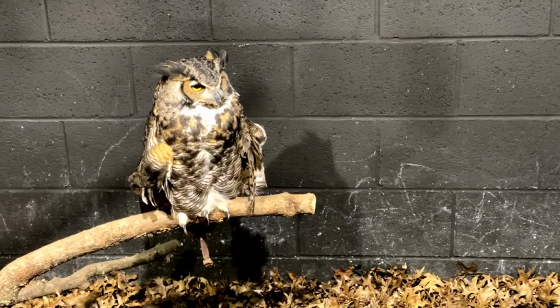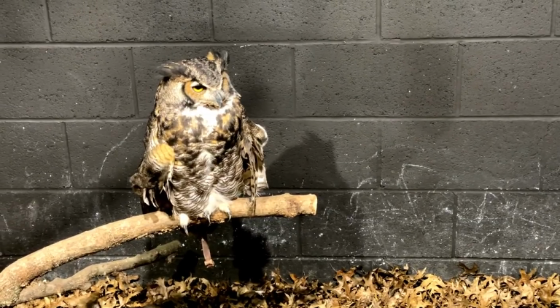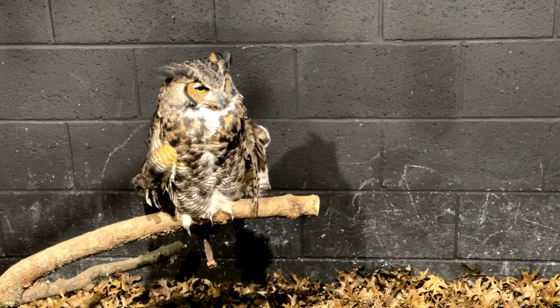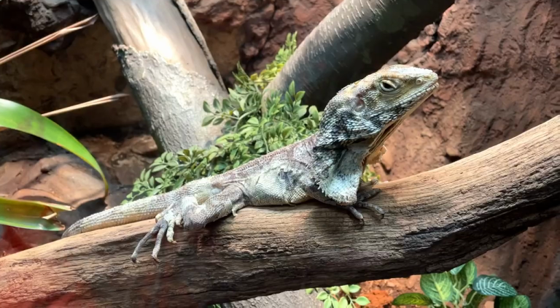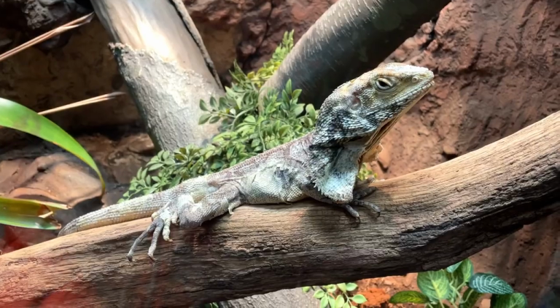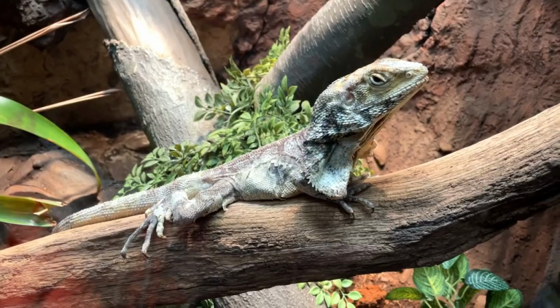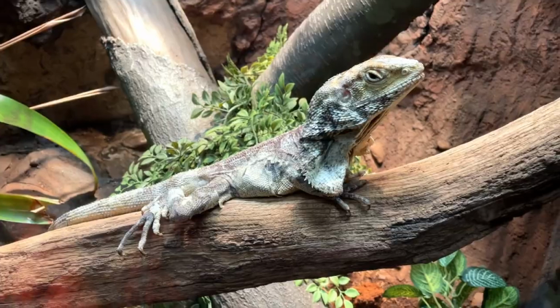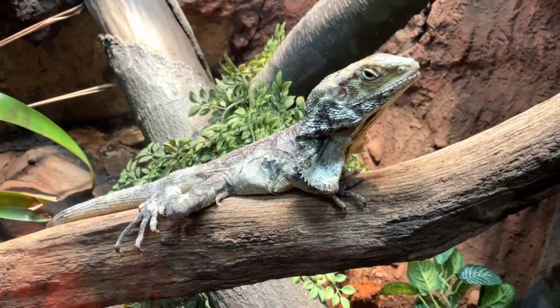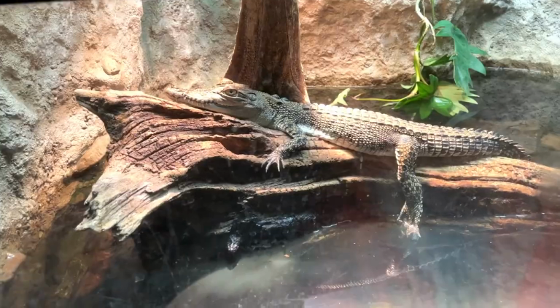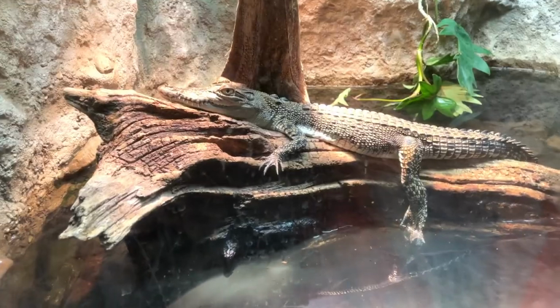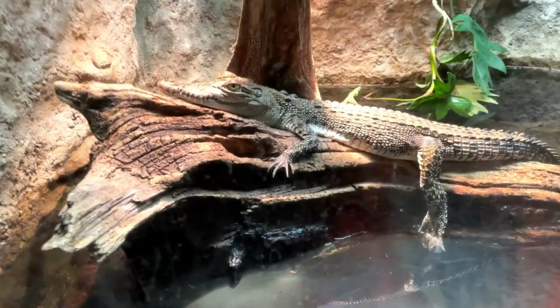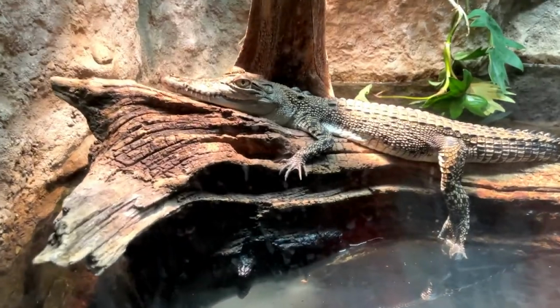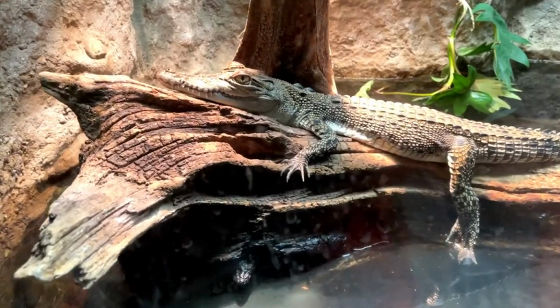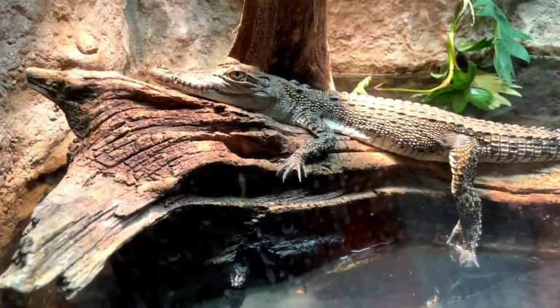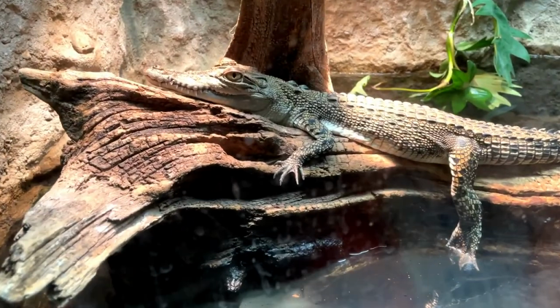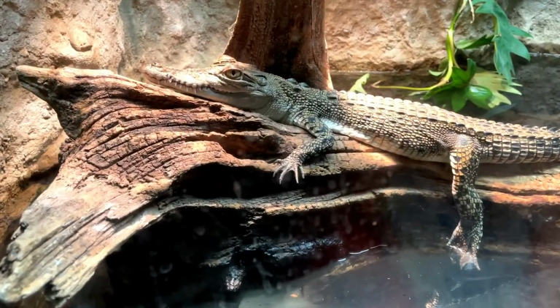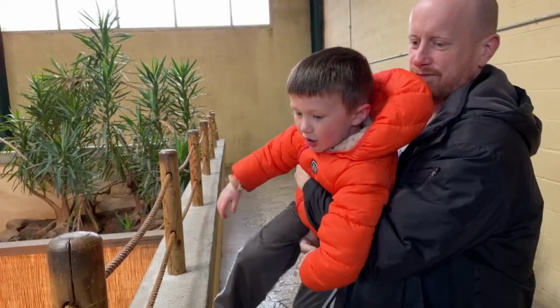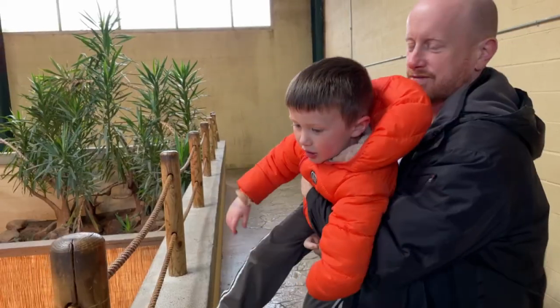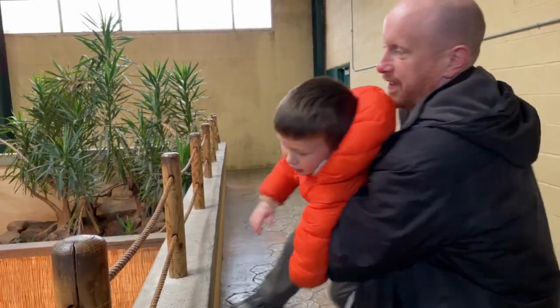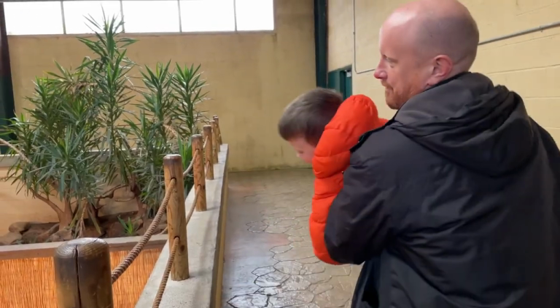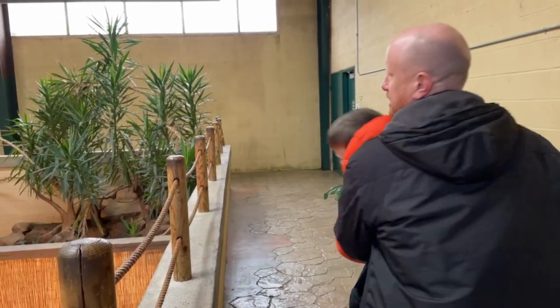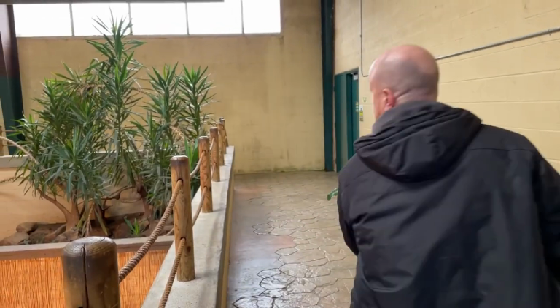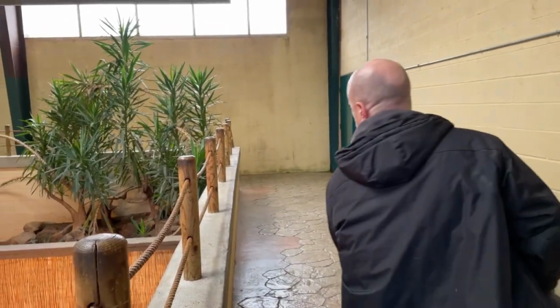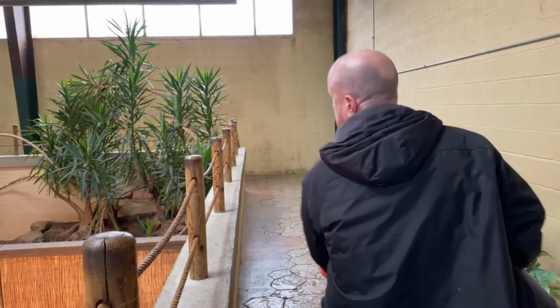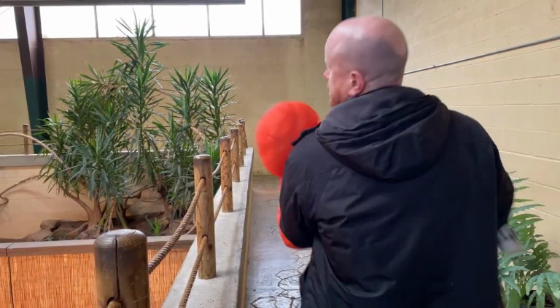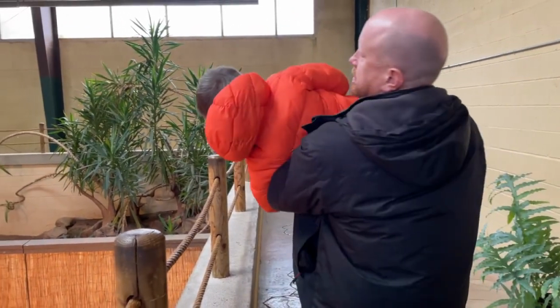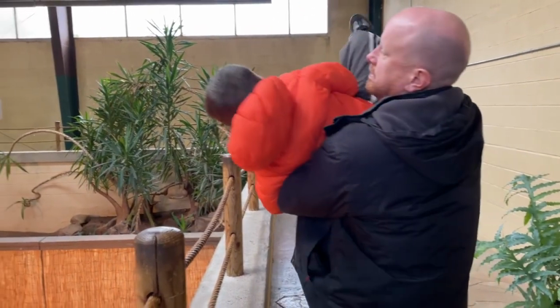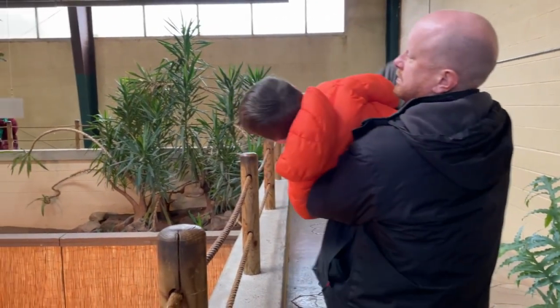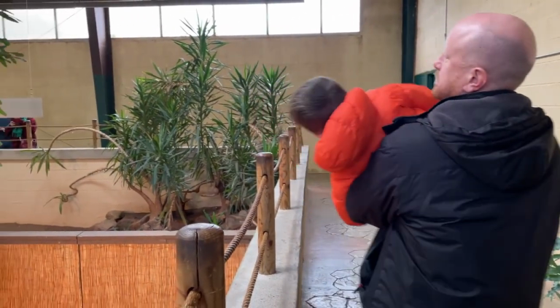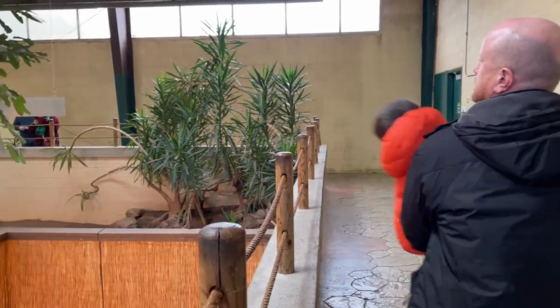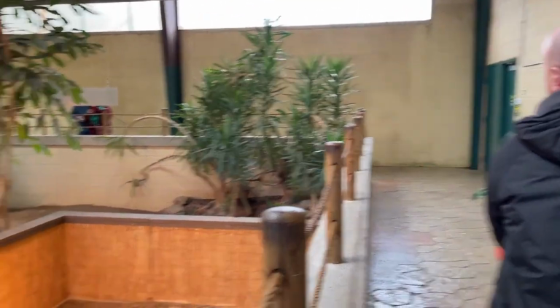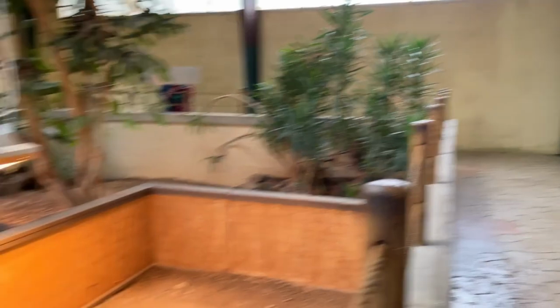We are also visiting Clyde's on the last Saturday of the month, which is their Komodo dragon feeding experience.